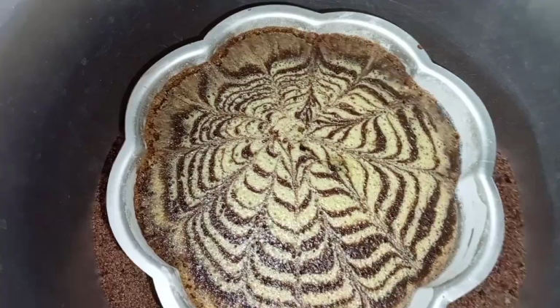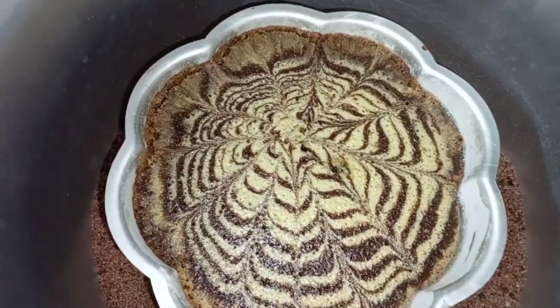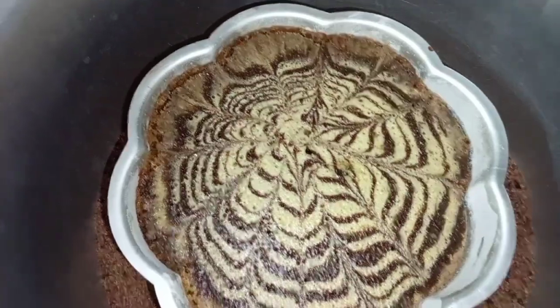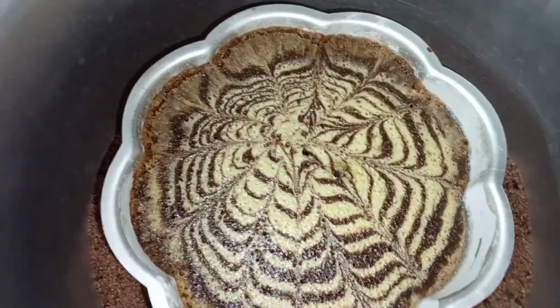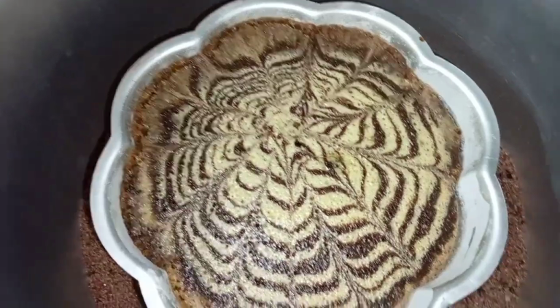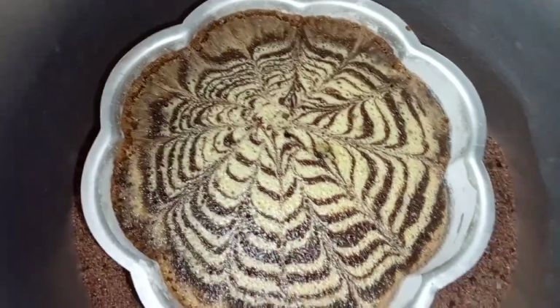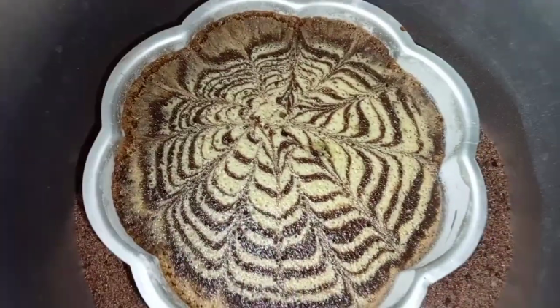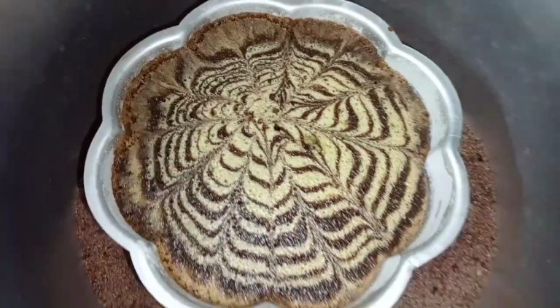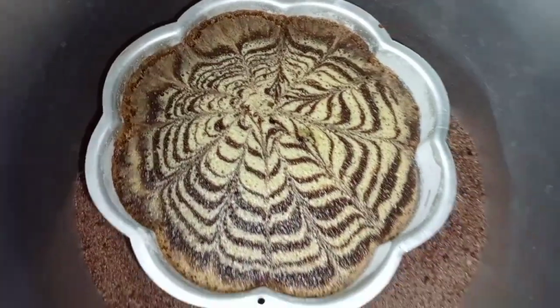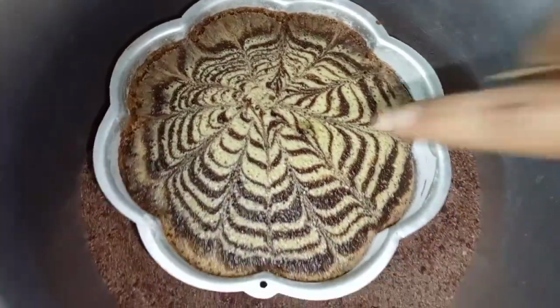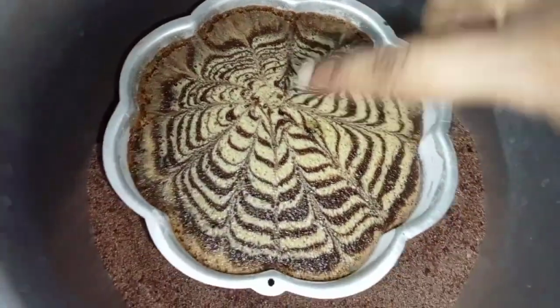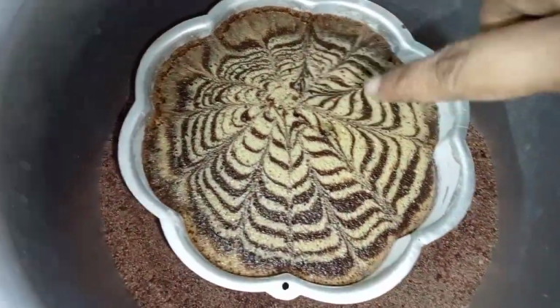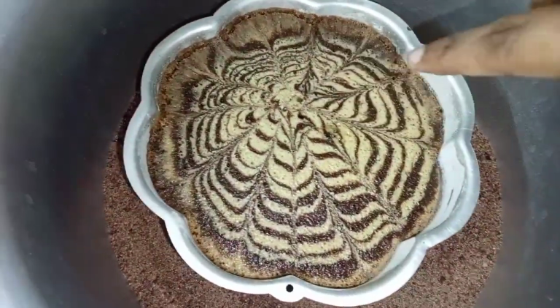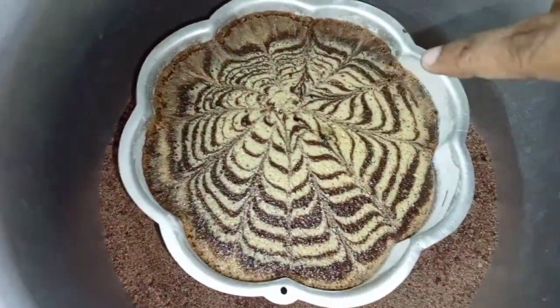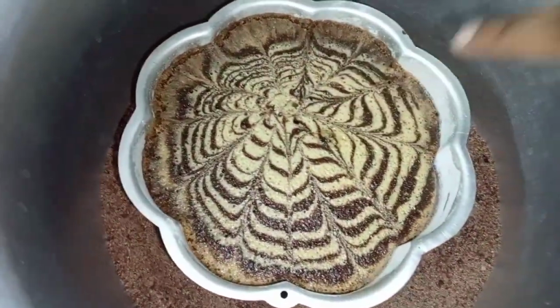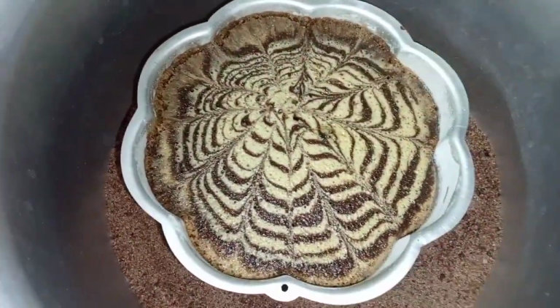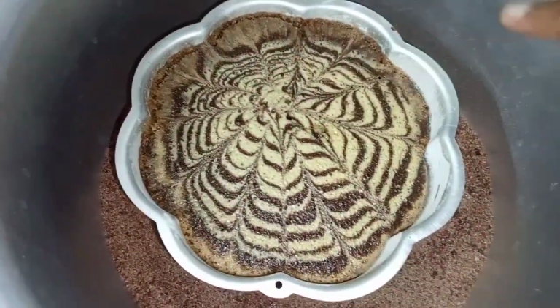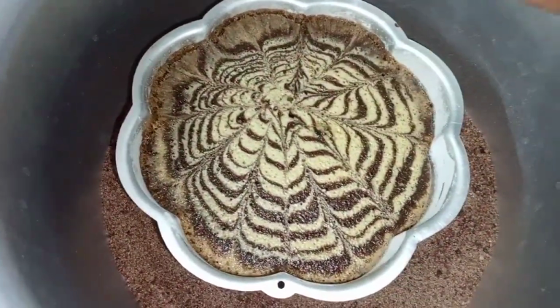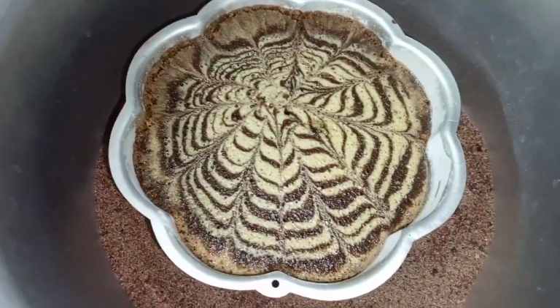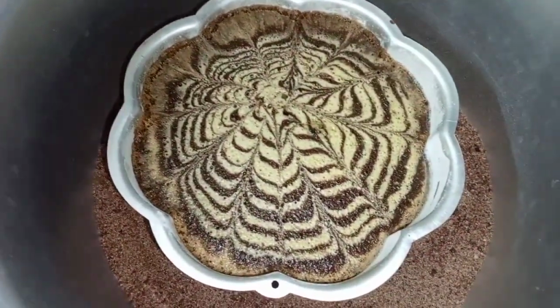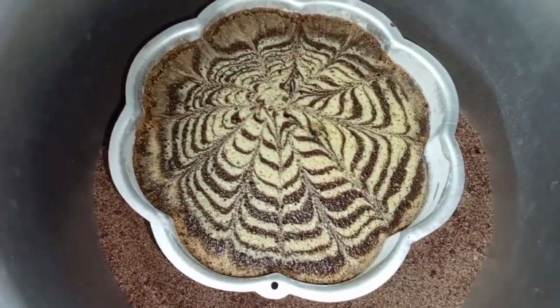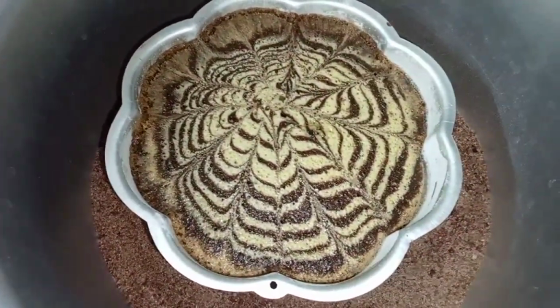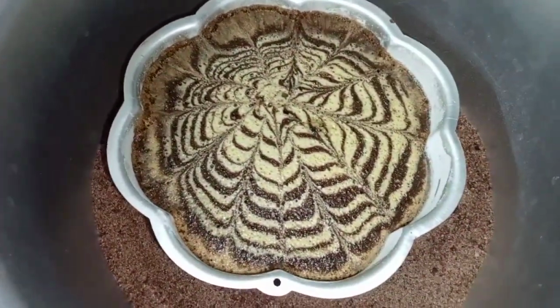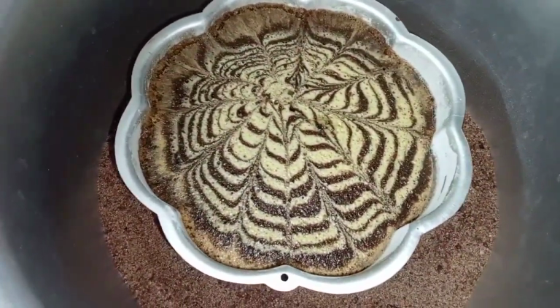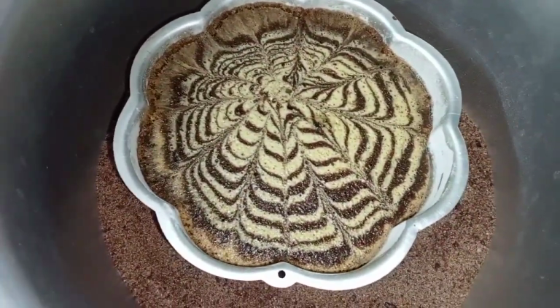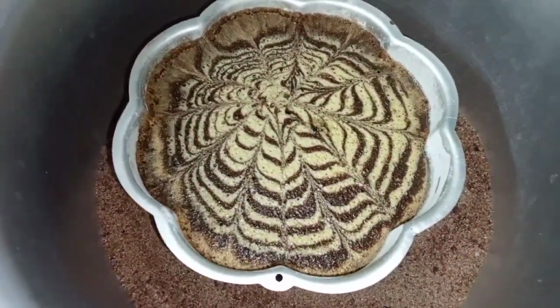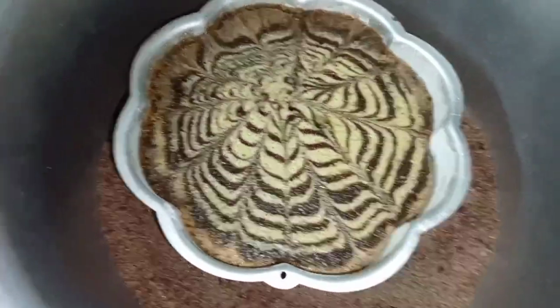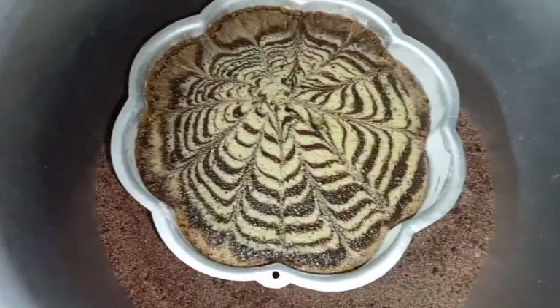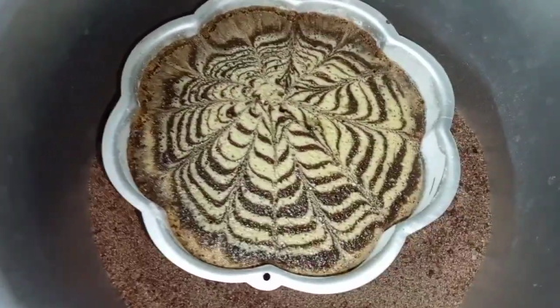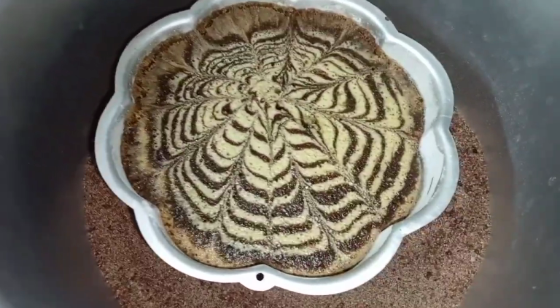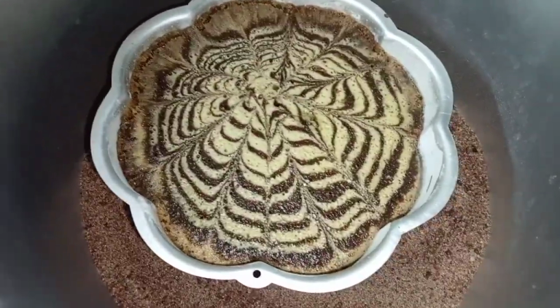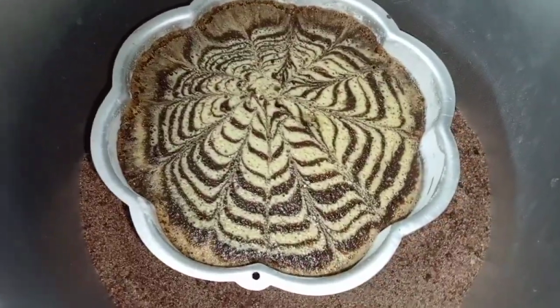Hi friends! Welcome to Cuisine Vino! How are you today? We are going to talk about a sponge cake recipe.